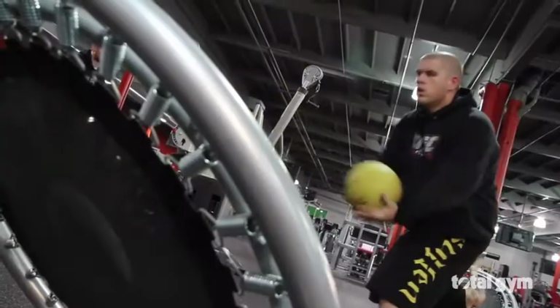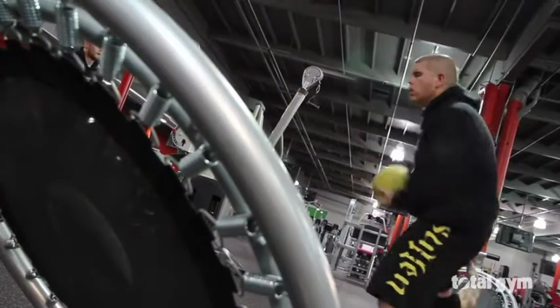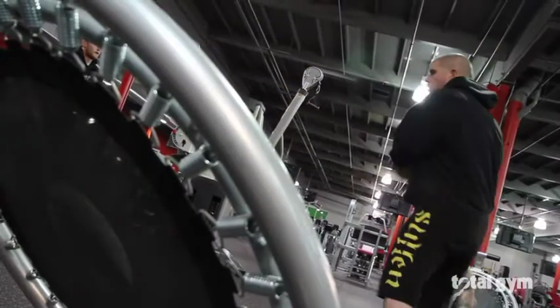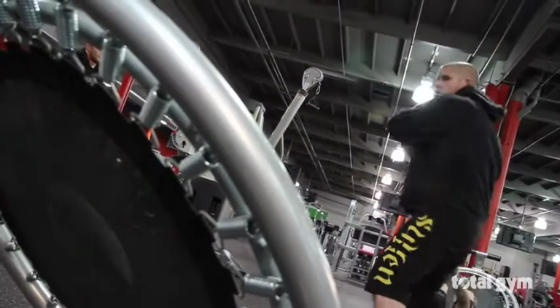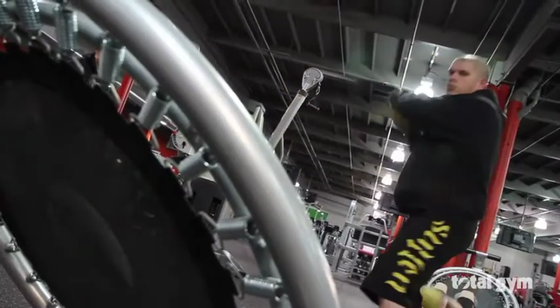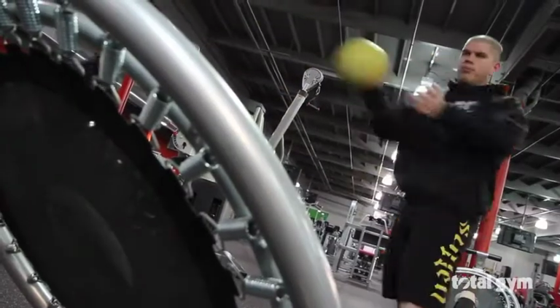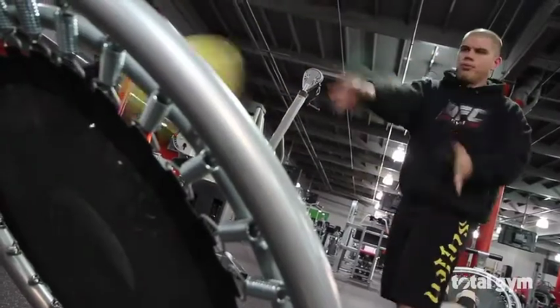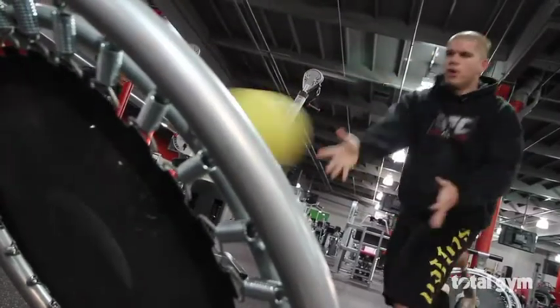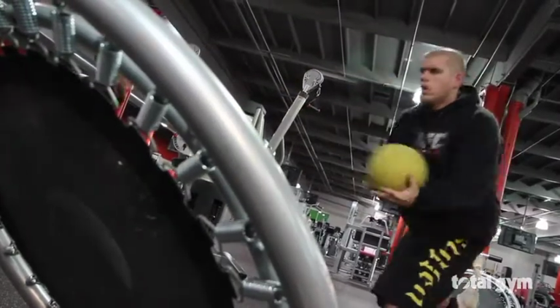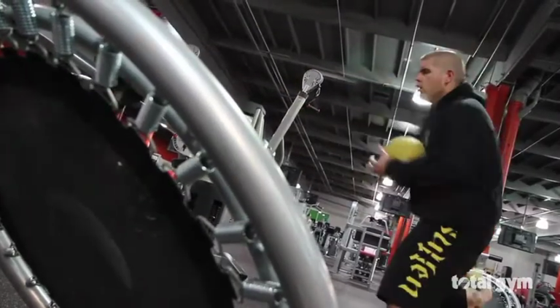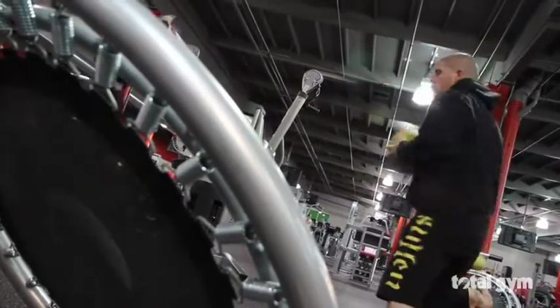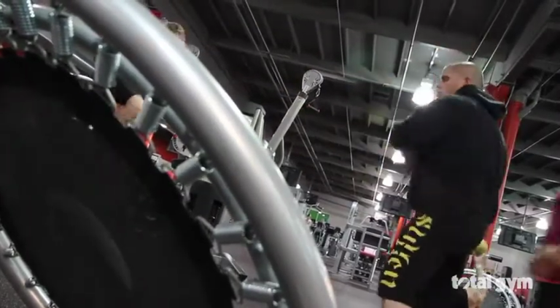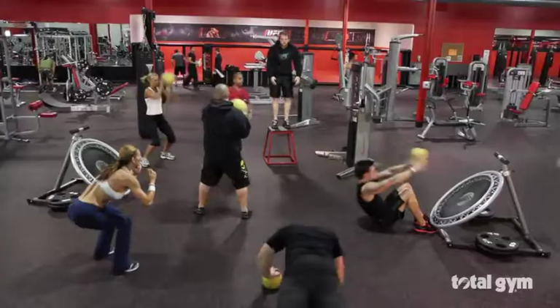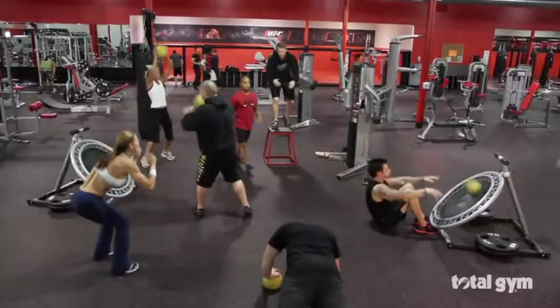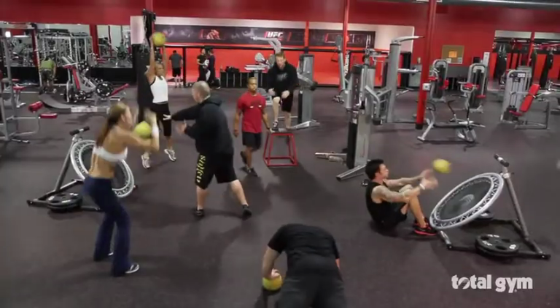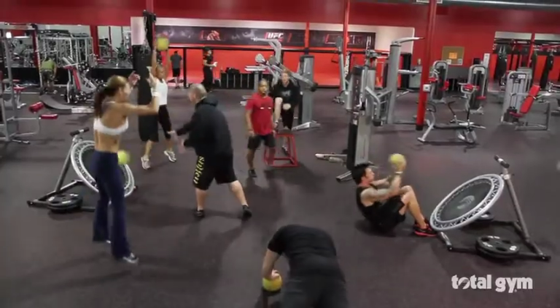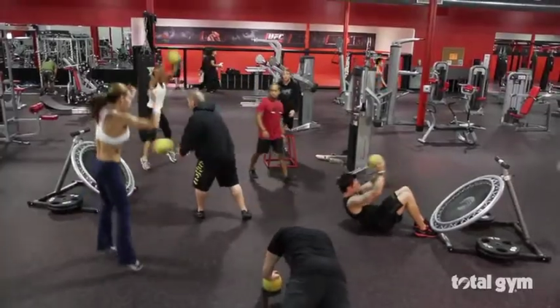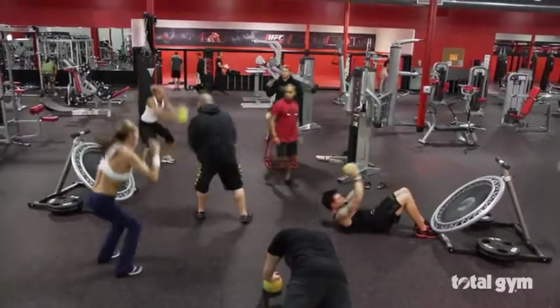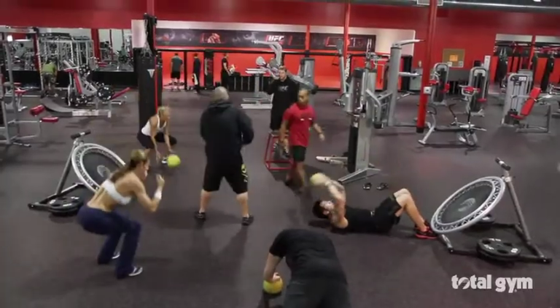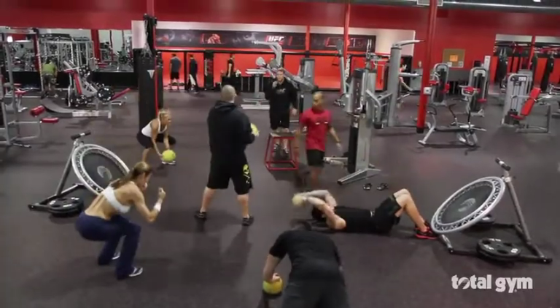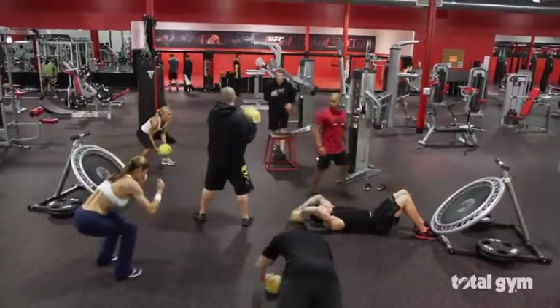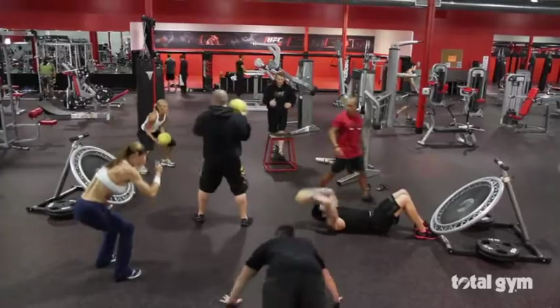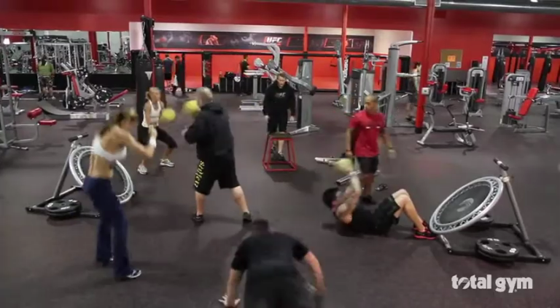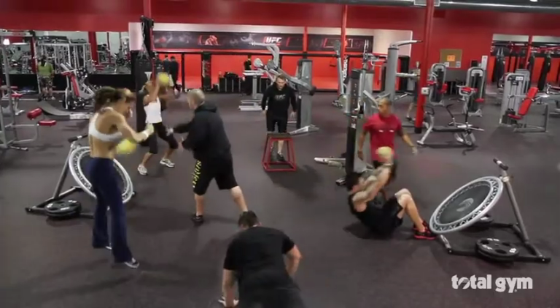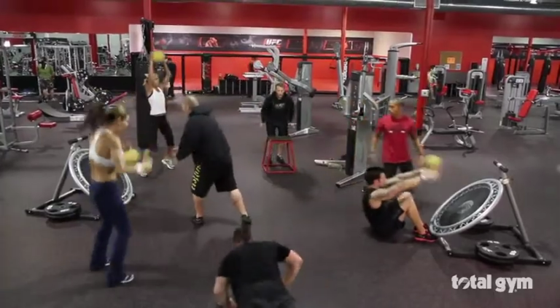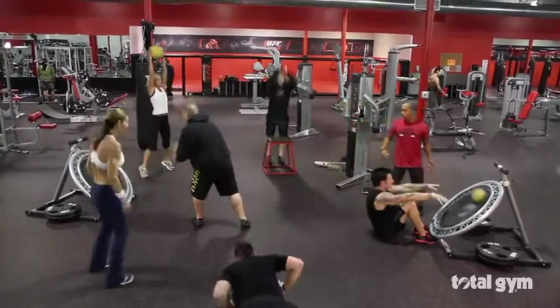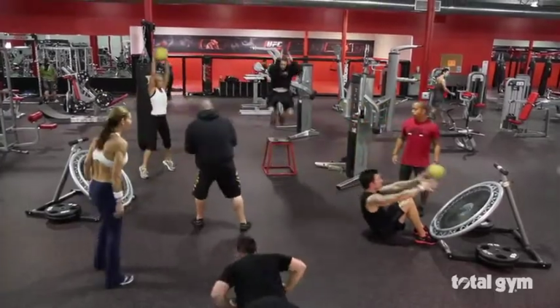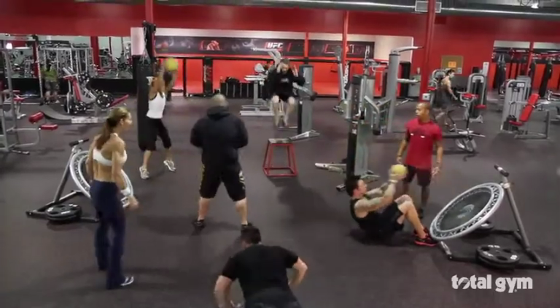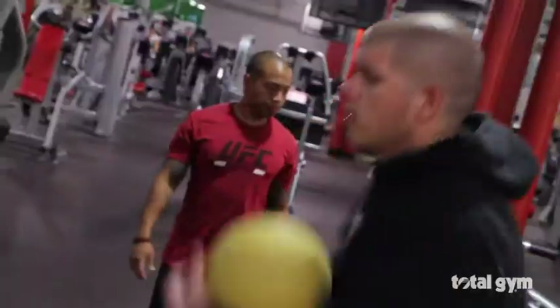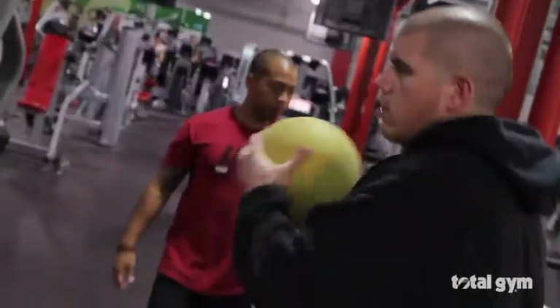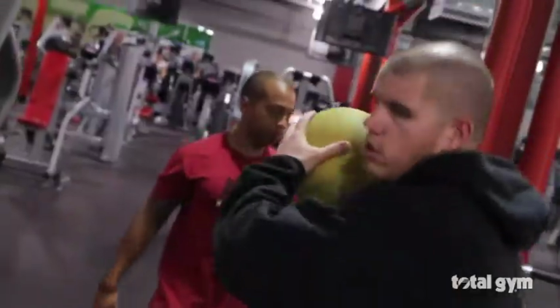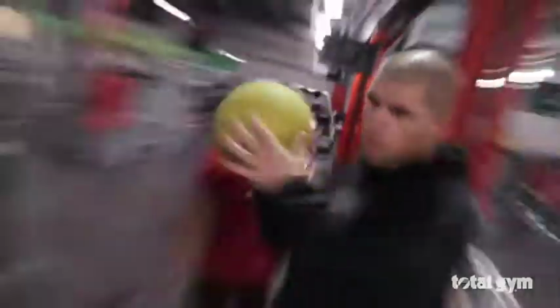Our motto that we have is that we train different. And it's something that with the Total Gym Rebounder, we can help our members train different.